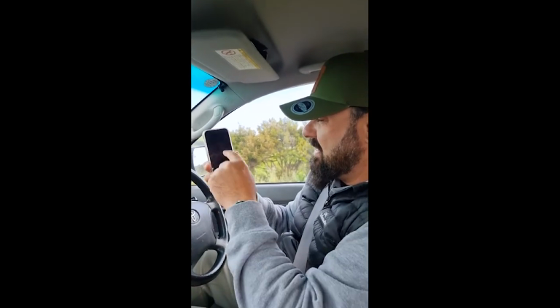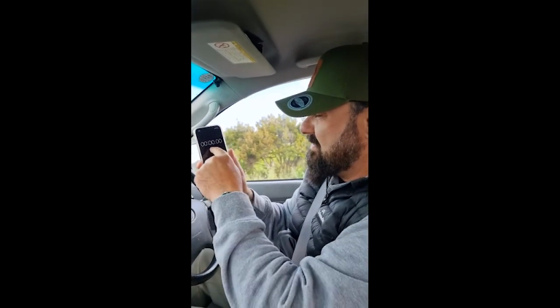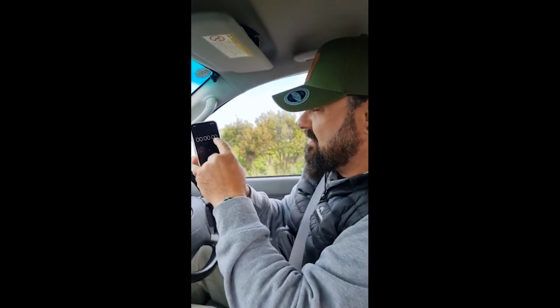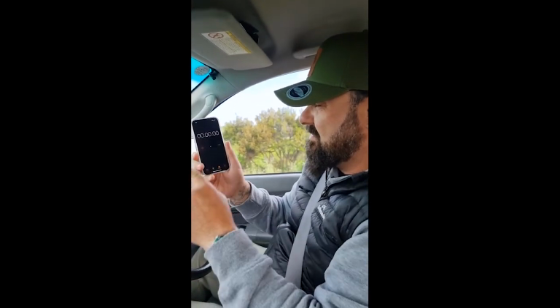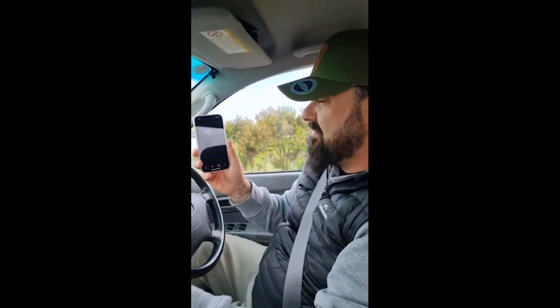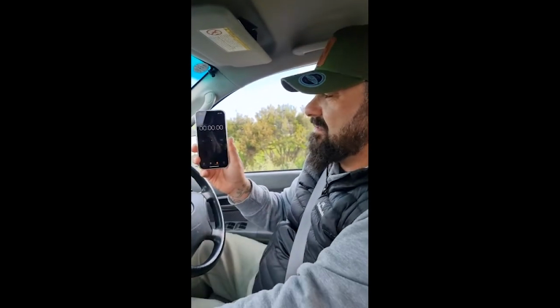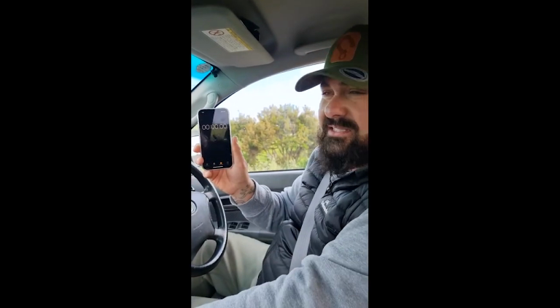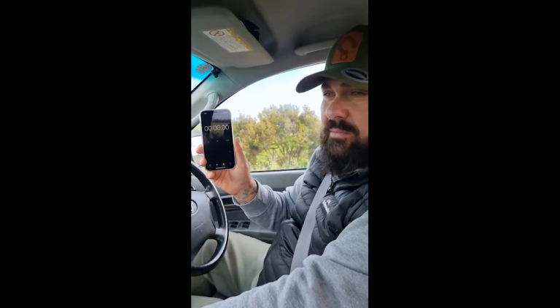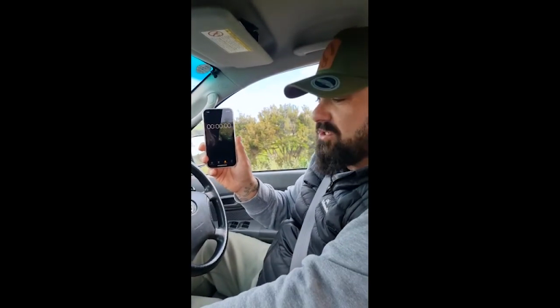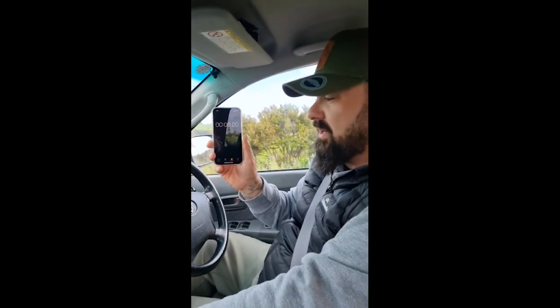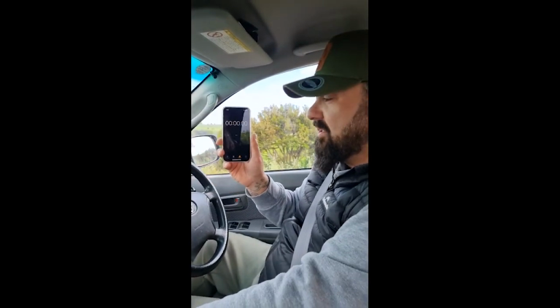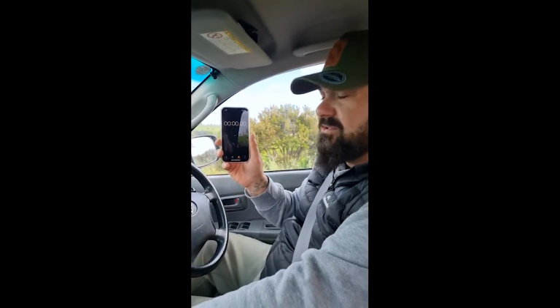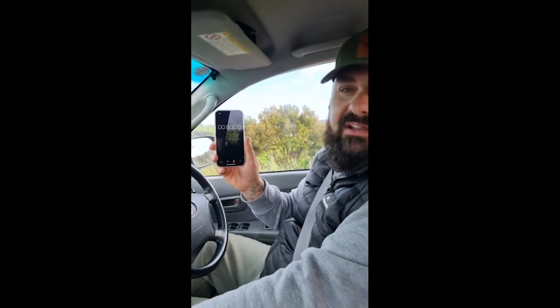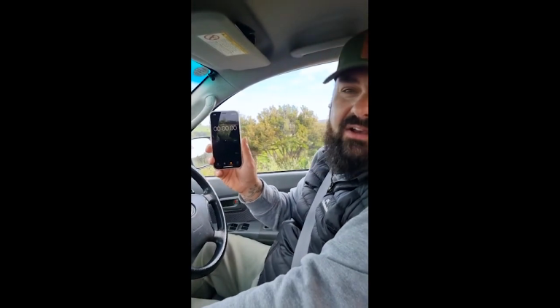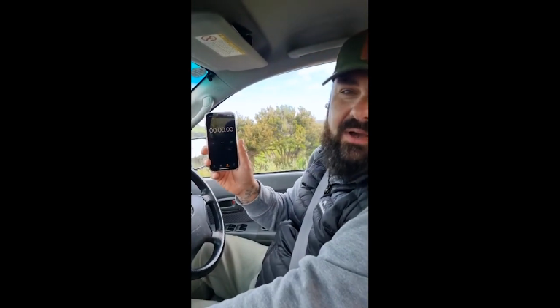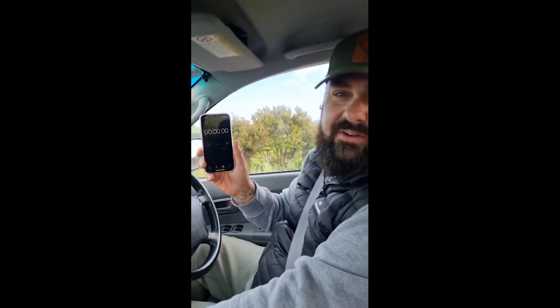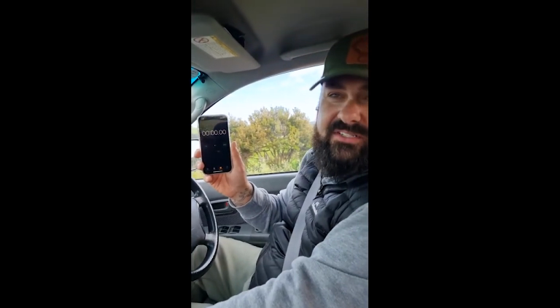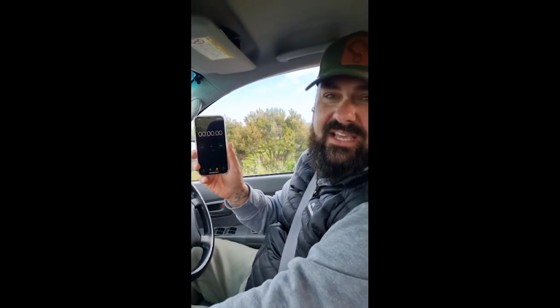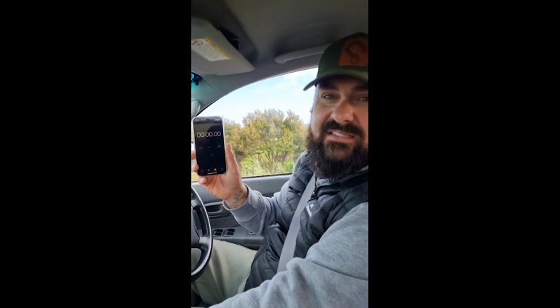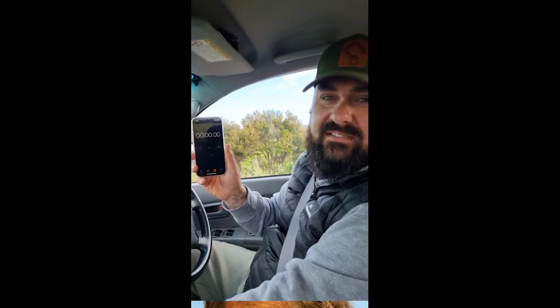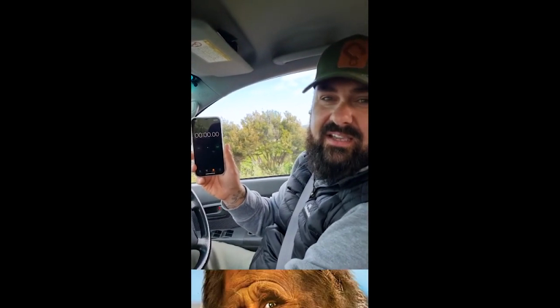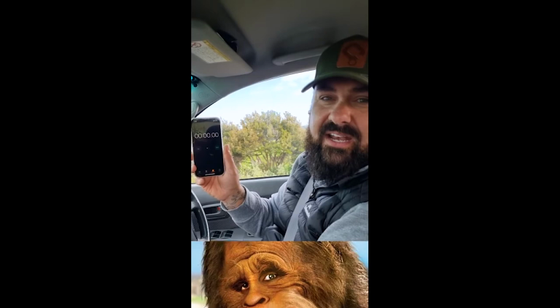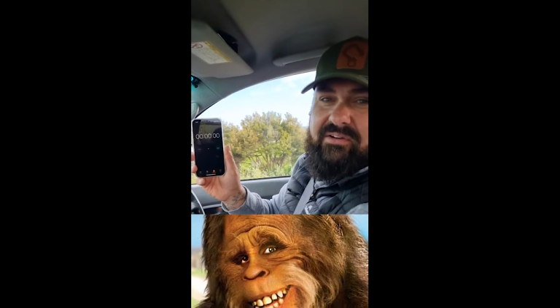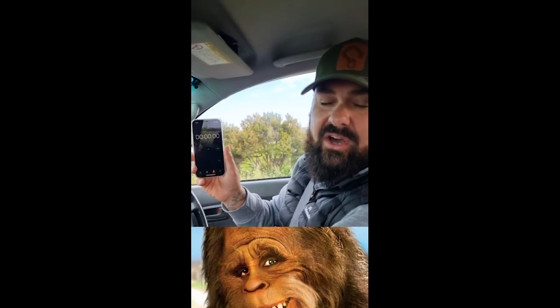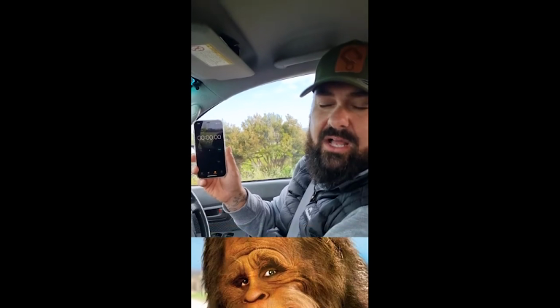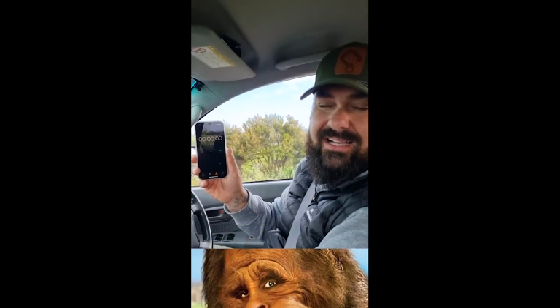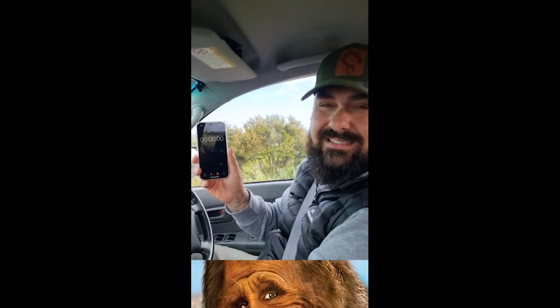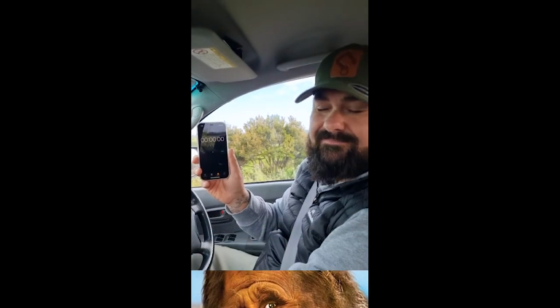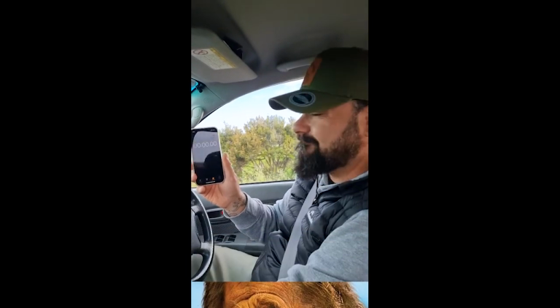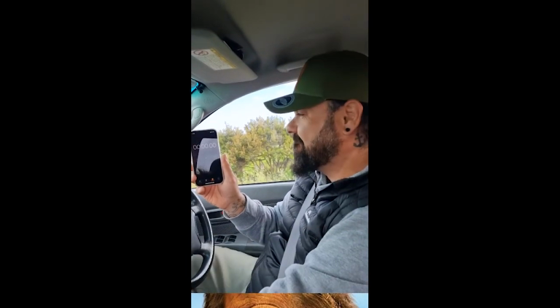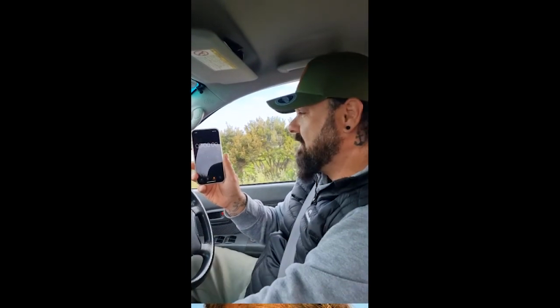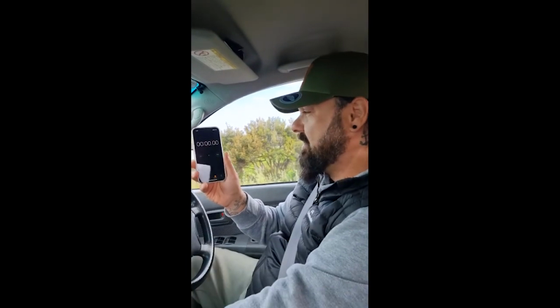There's the stopwatch. We're going to do zero to a hundred tests in Harry the Hilux.